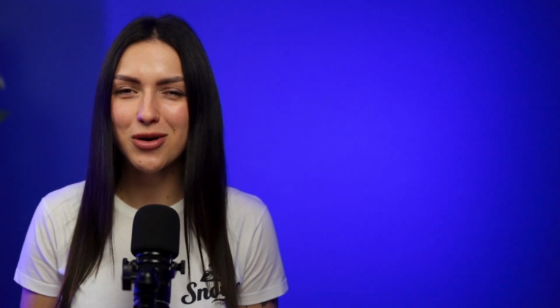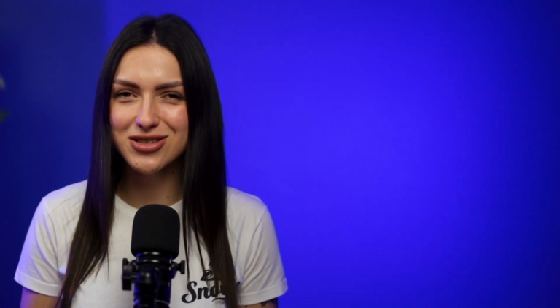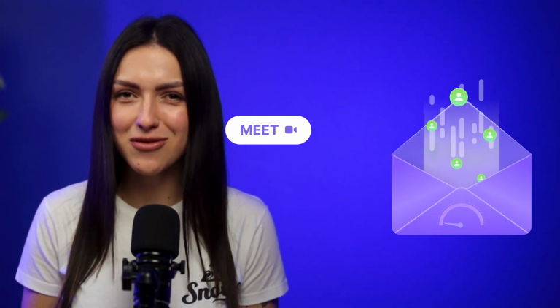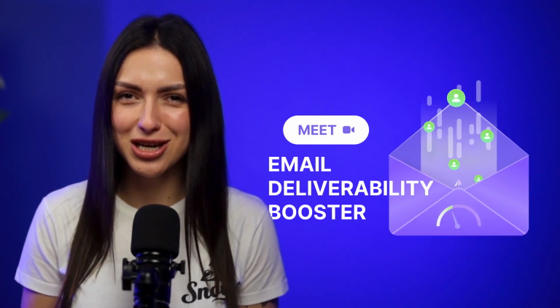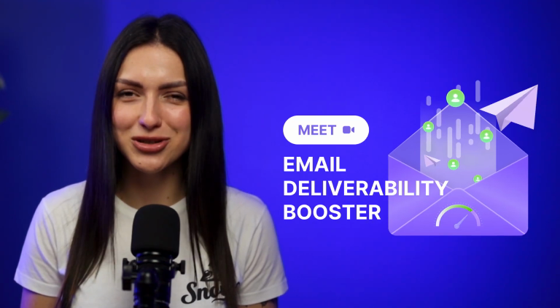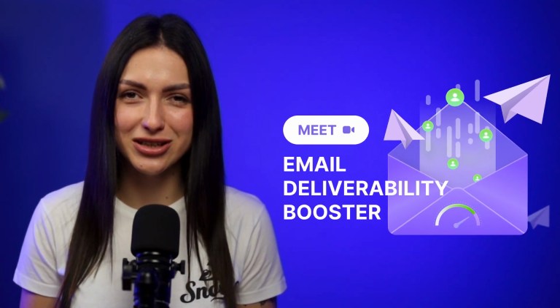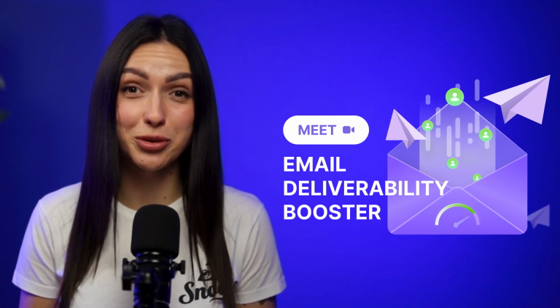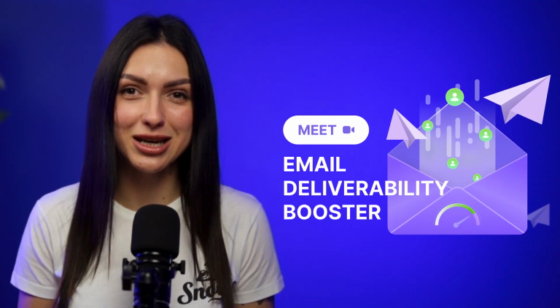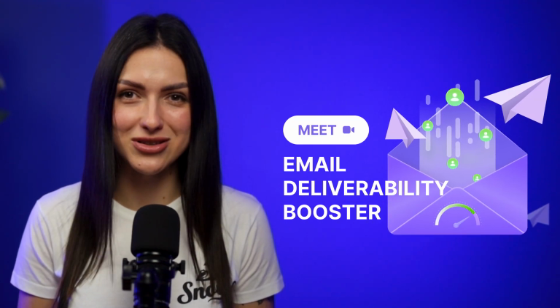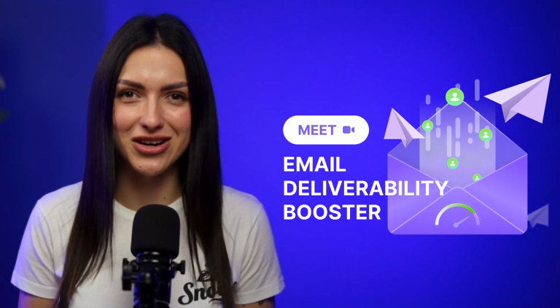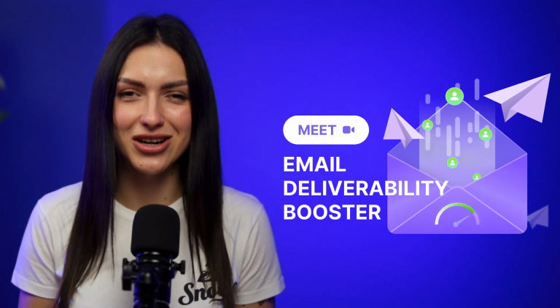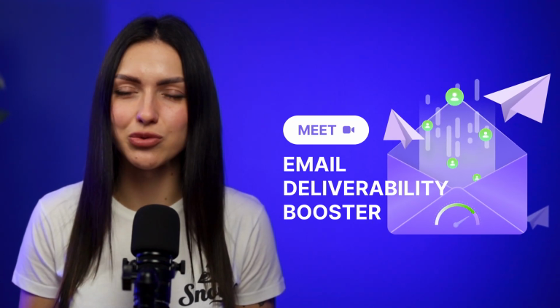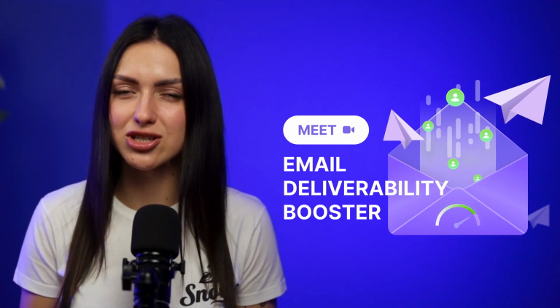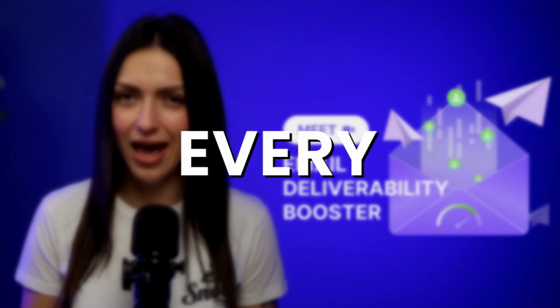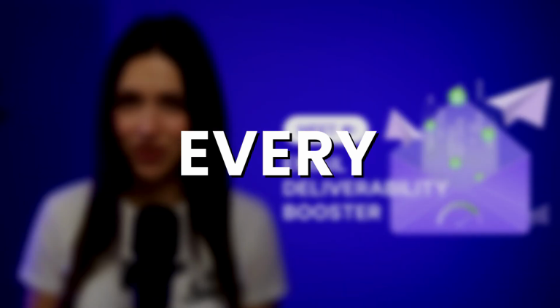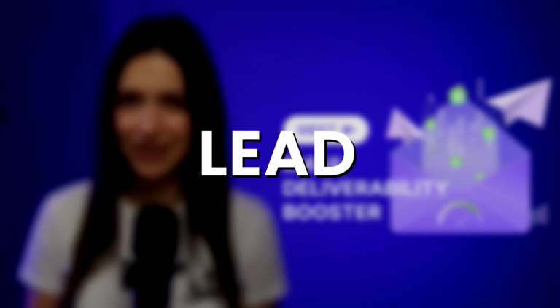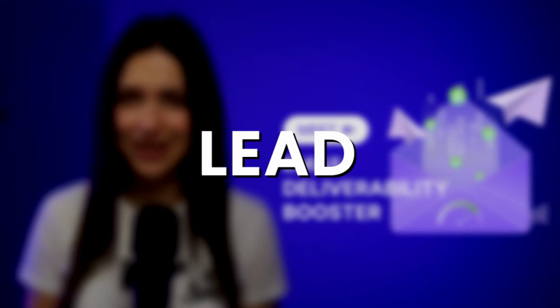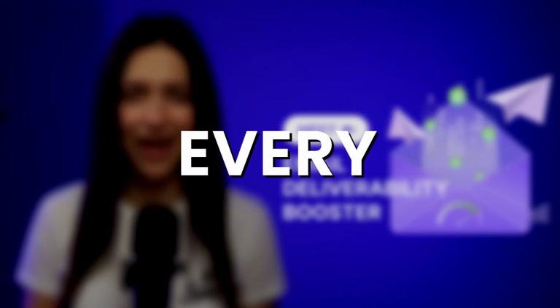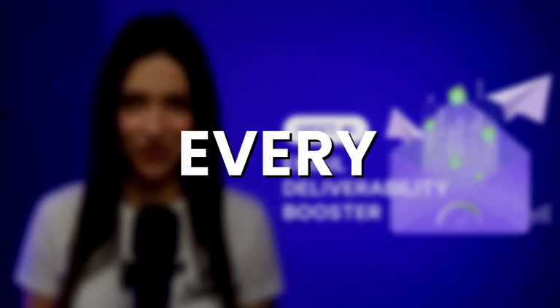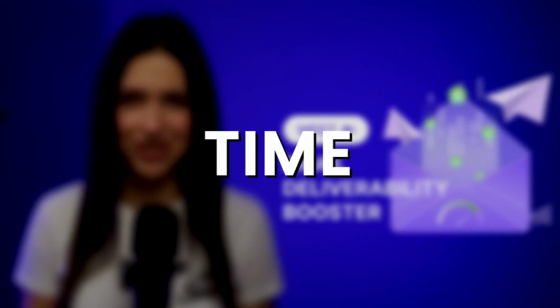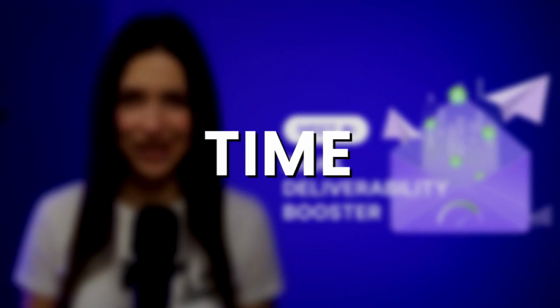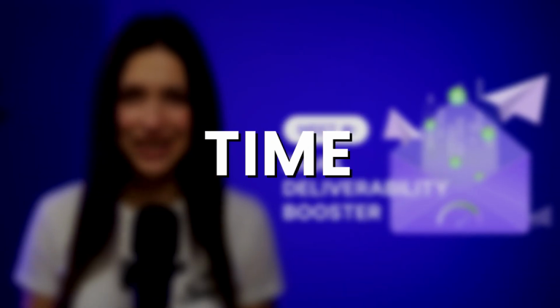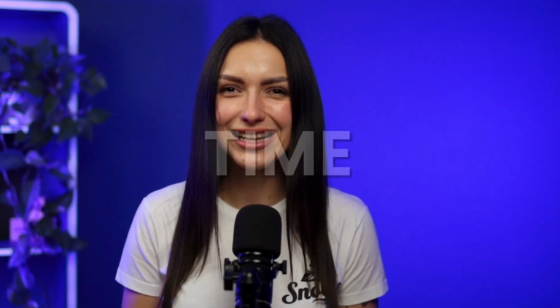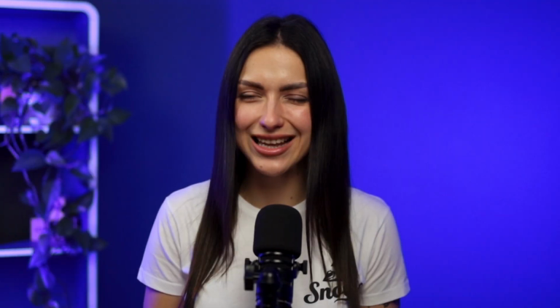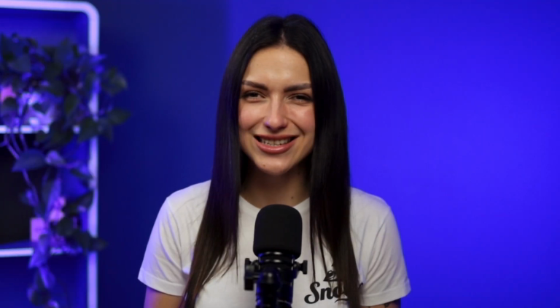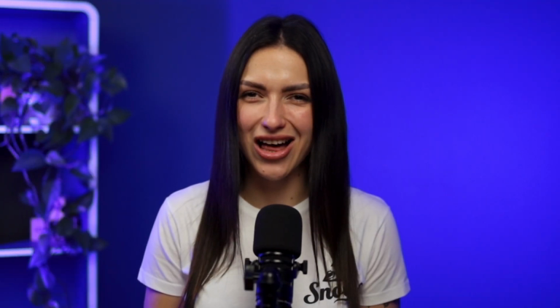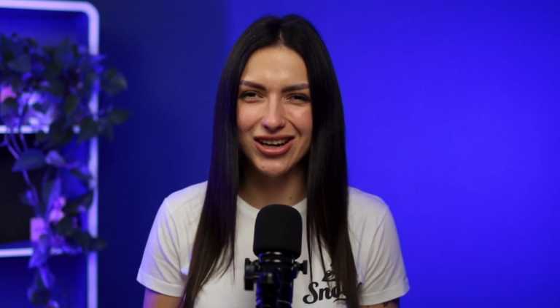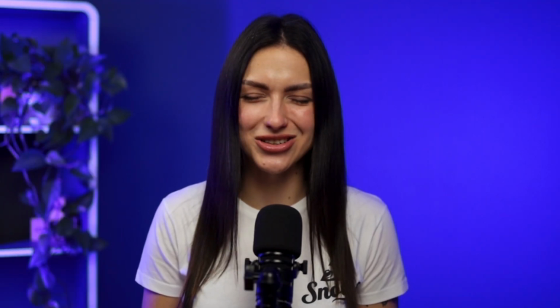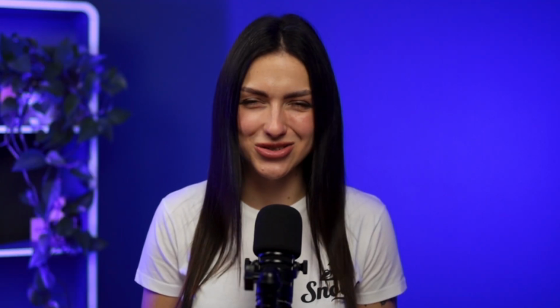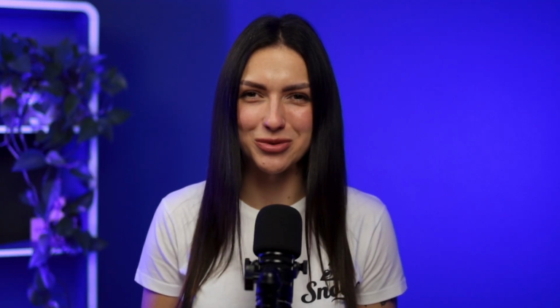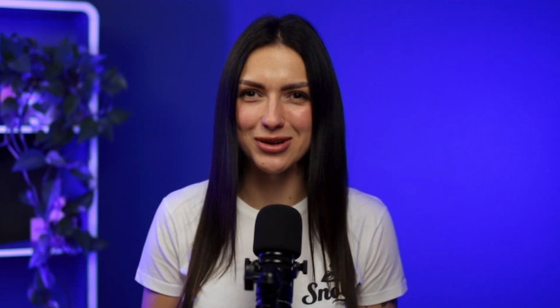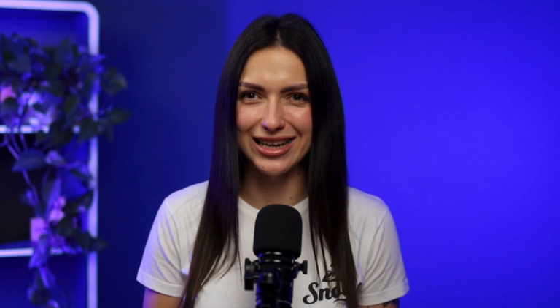With Snobby Email Deliverability Booster, you reach every lead, every time. Let's unlock your new super ability.